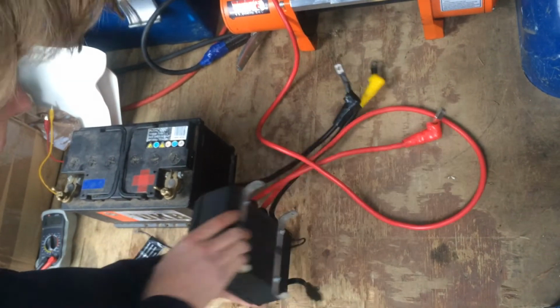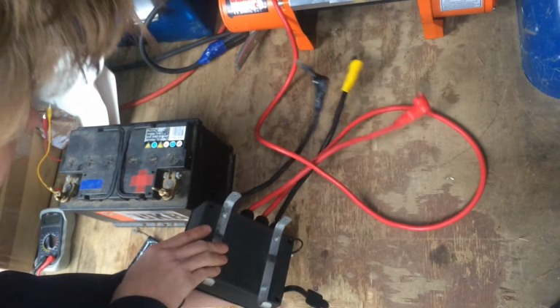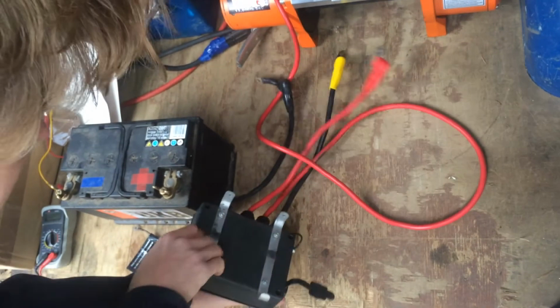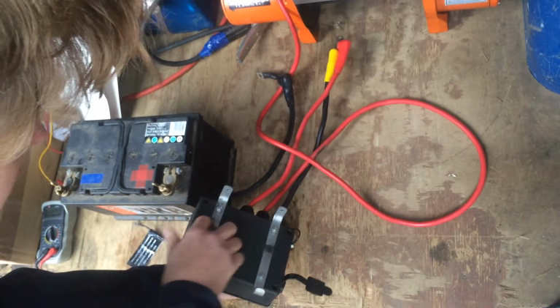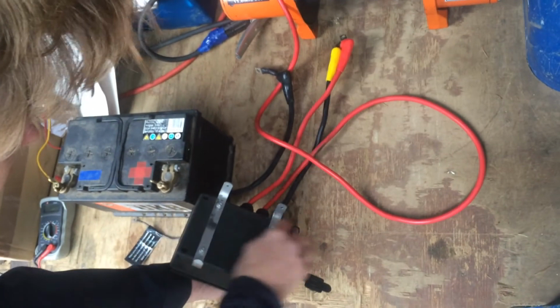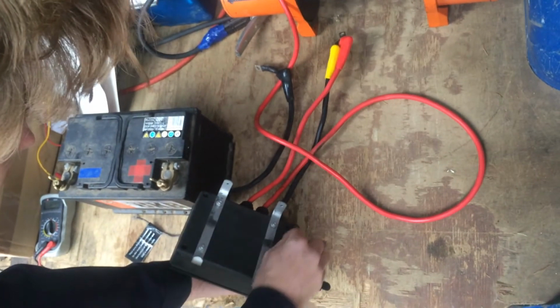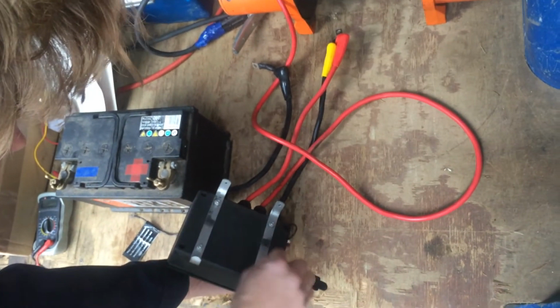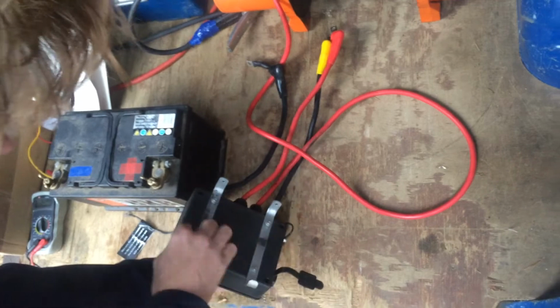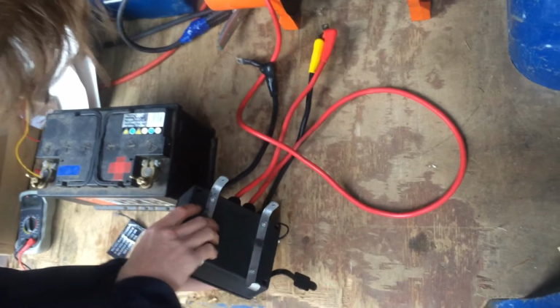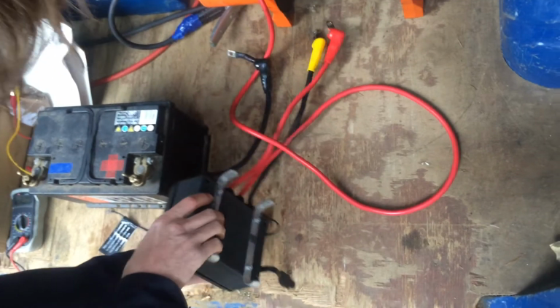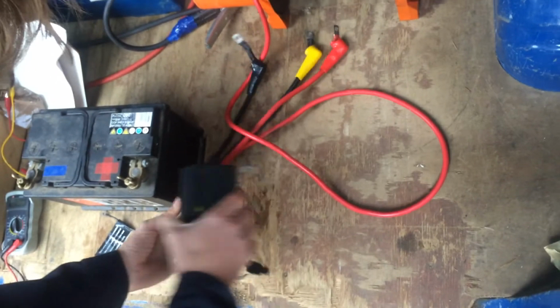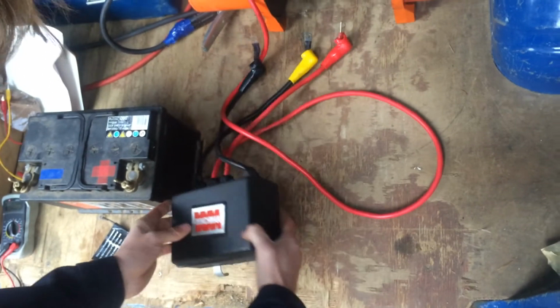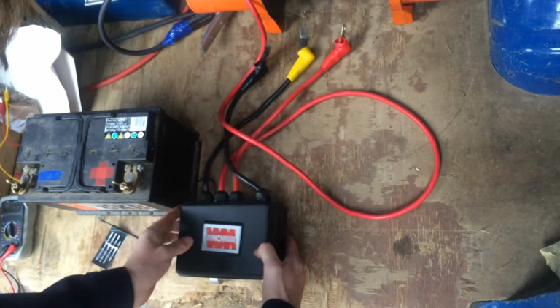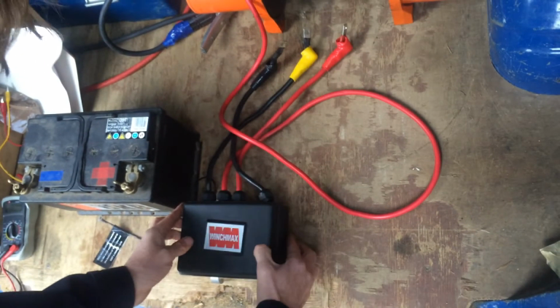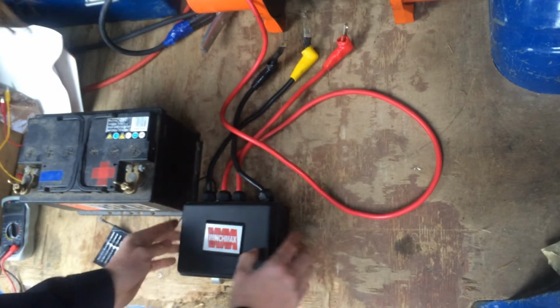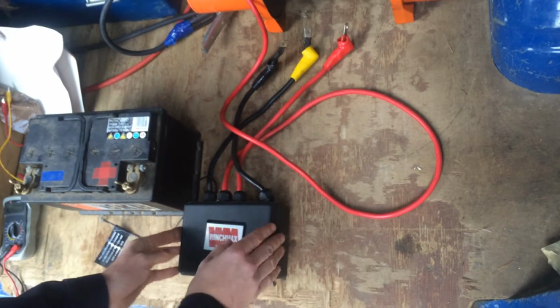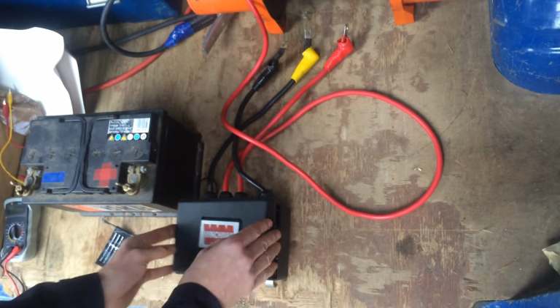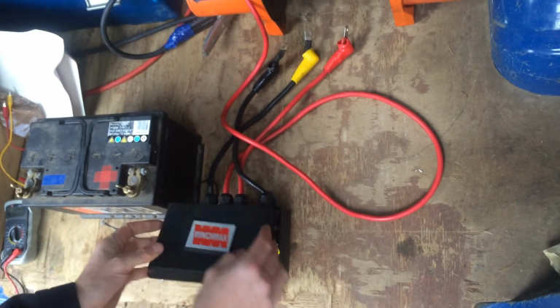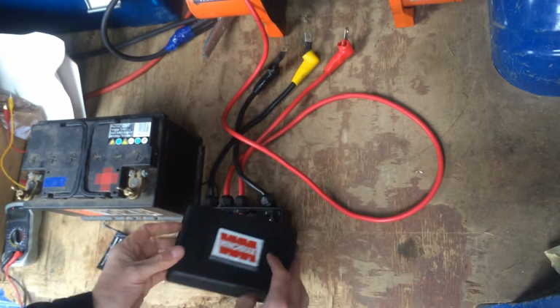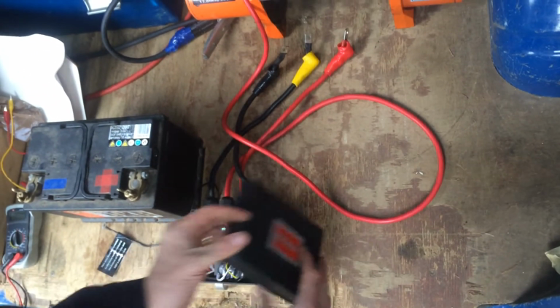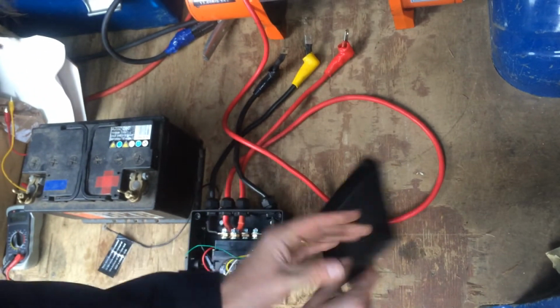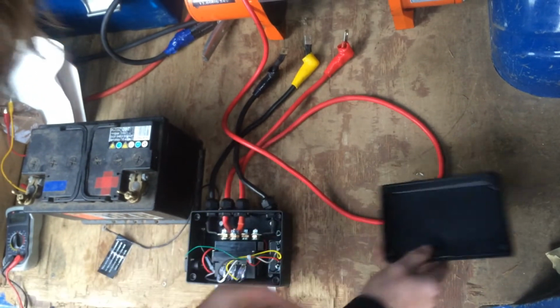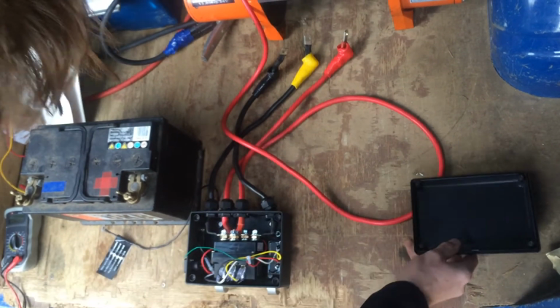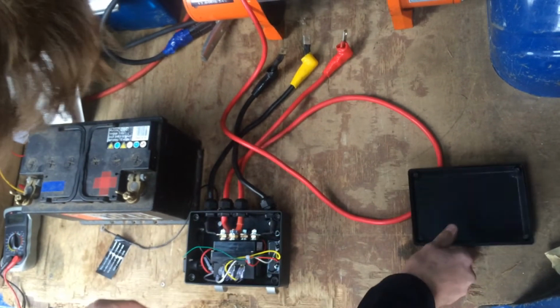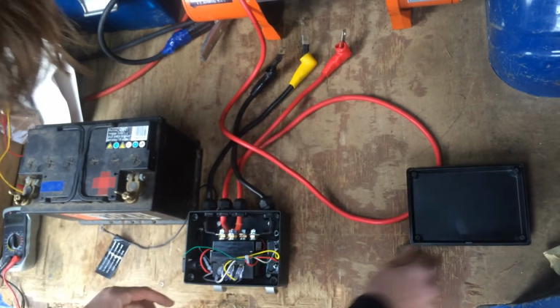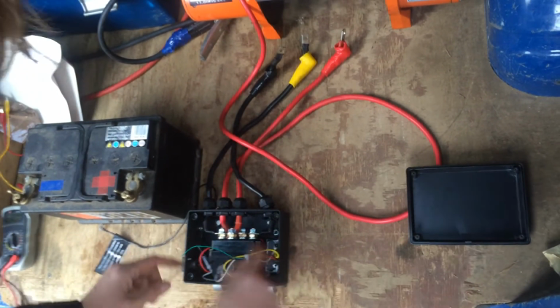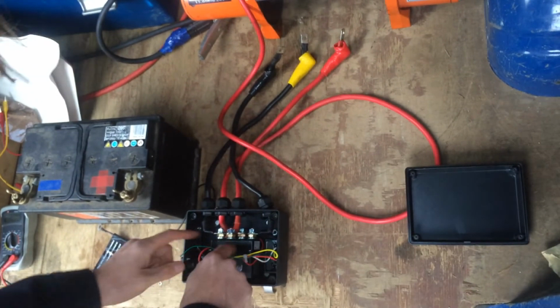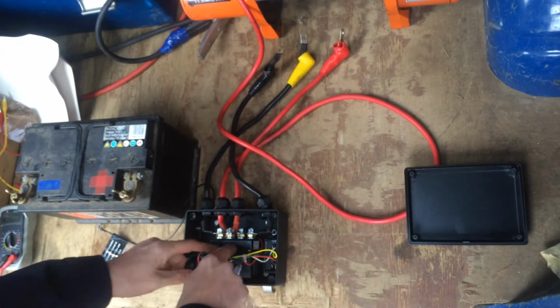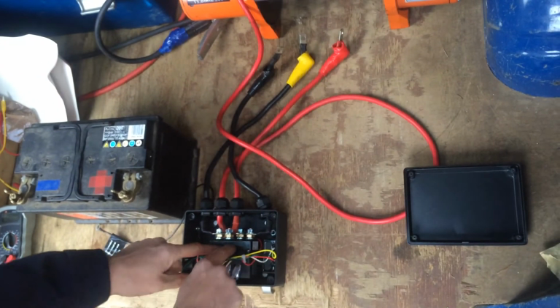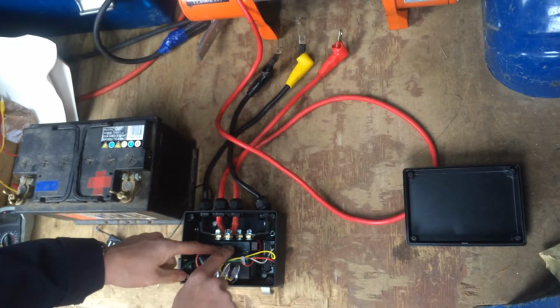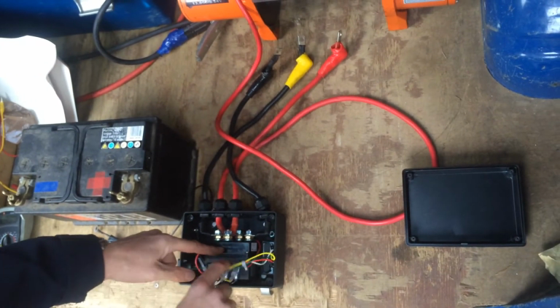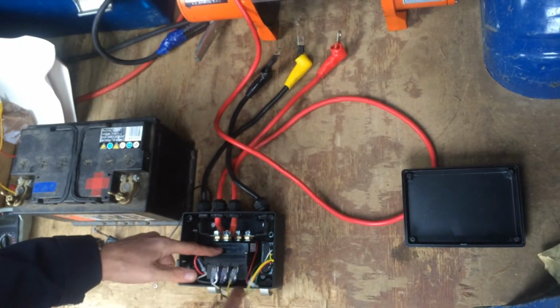There are four screws to undo at the bottom — I've already done that. Take the lid off and here is the main solenoid.